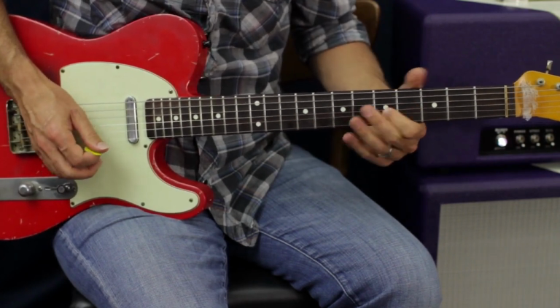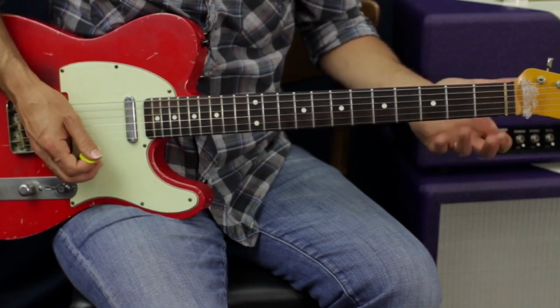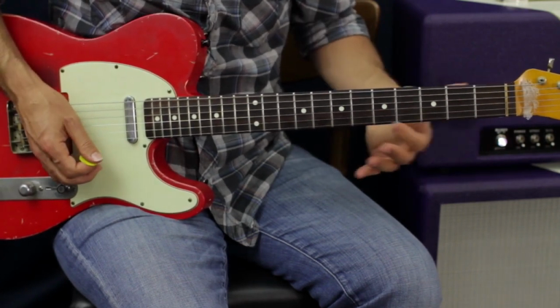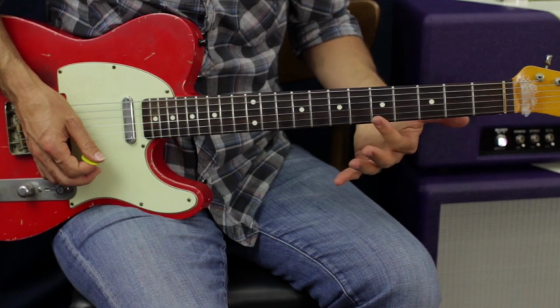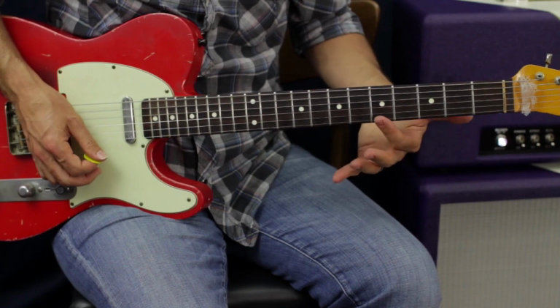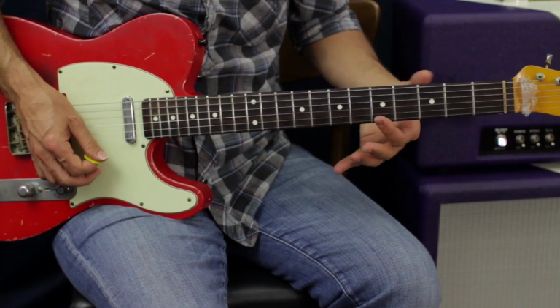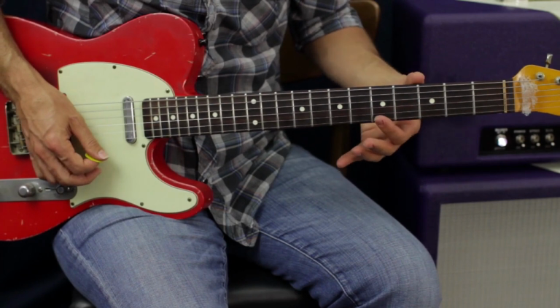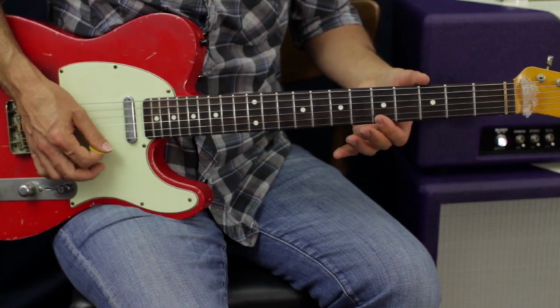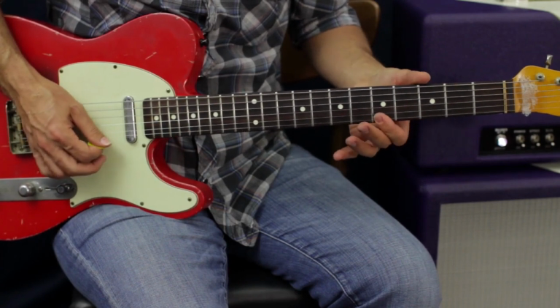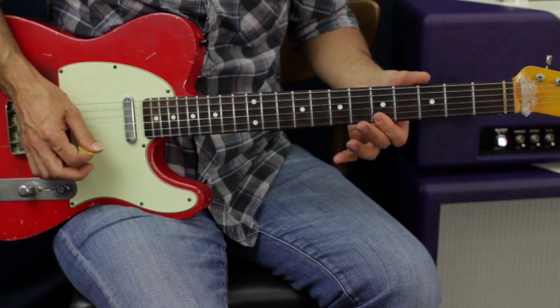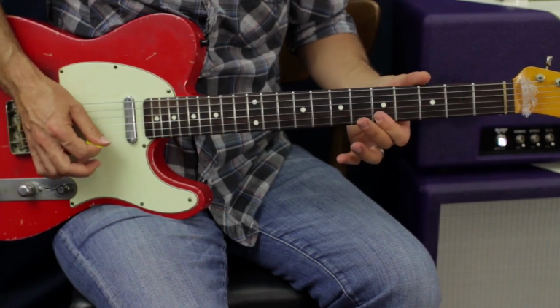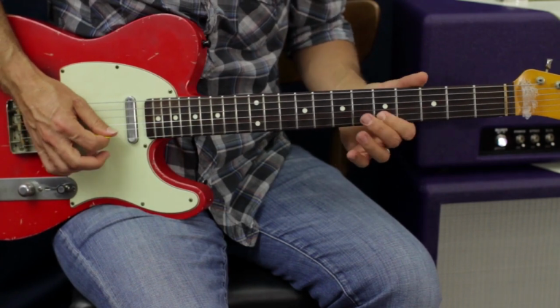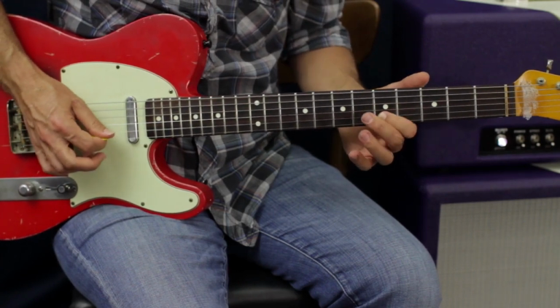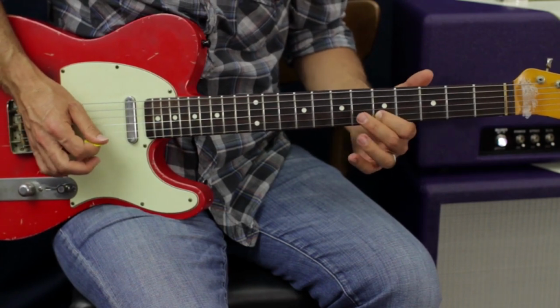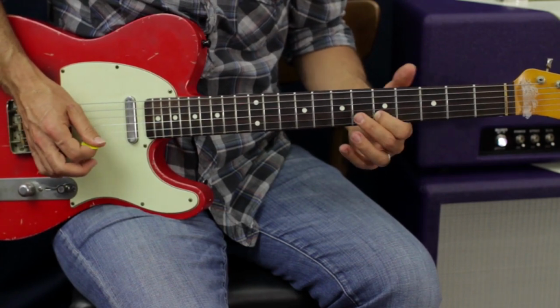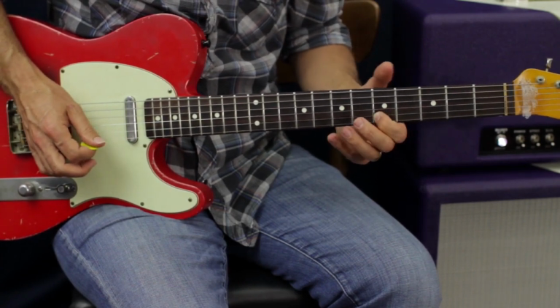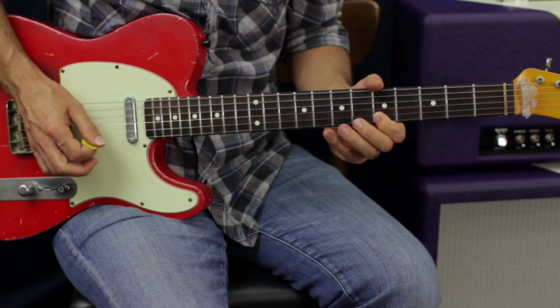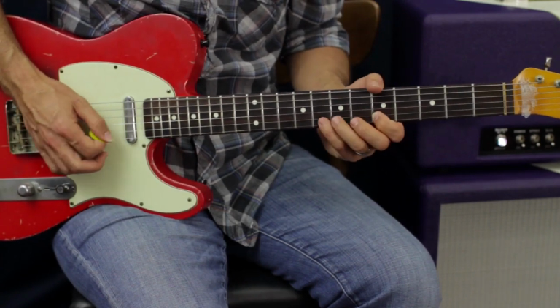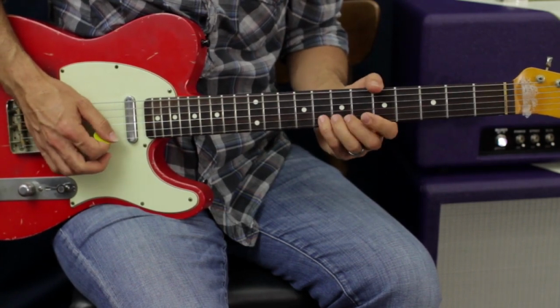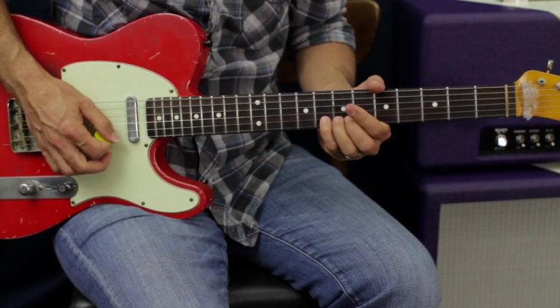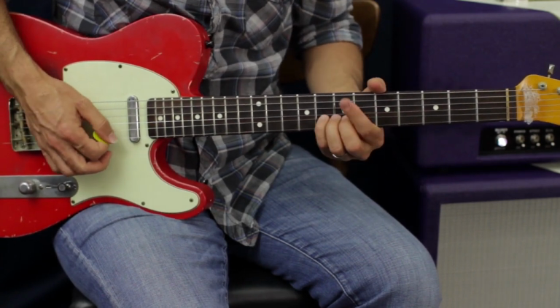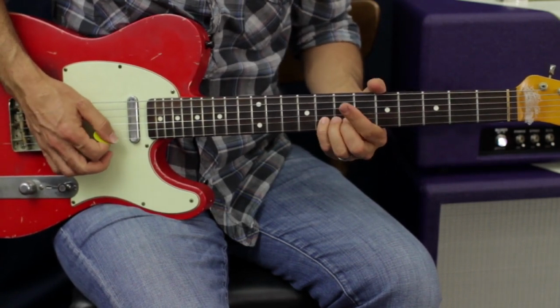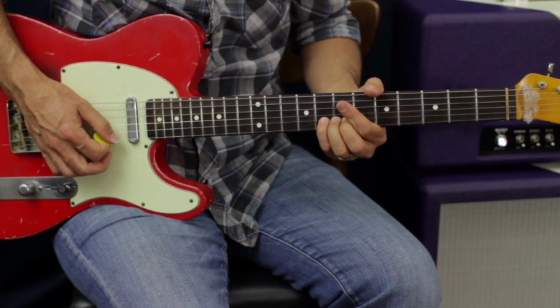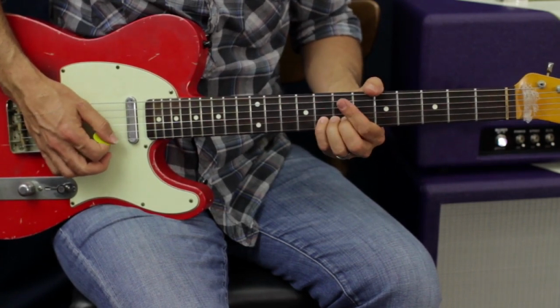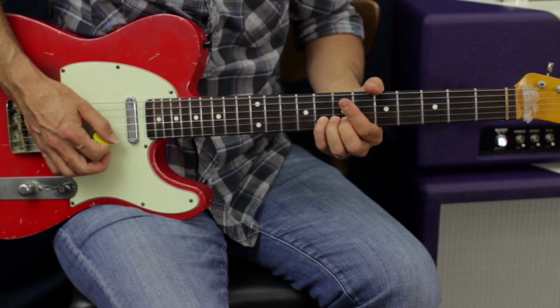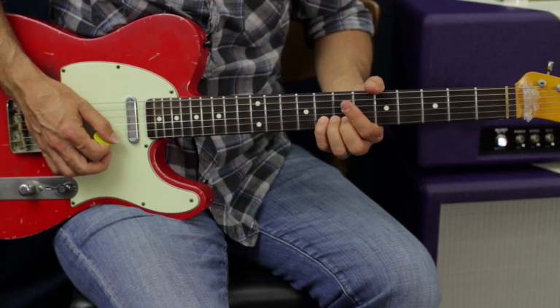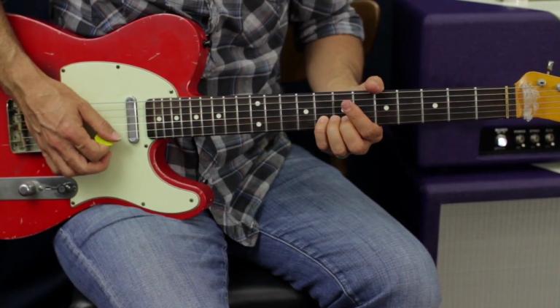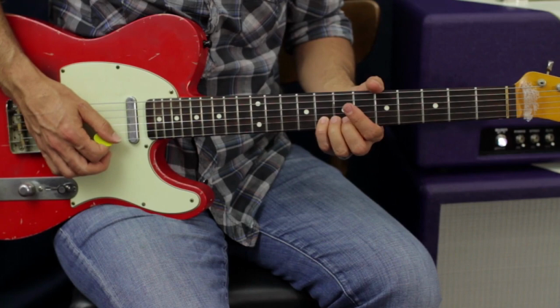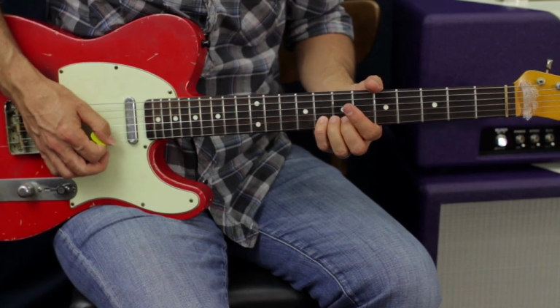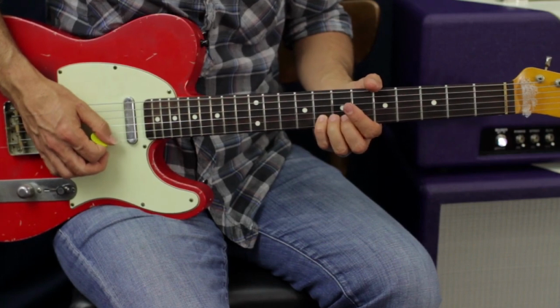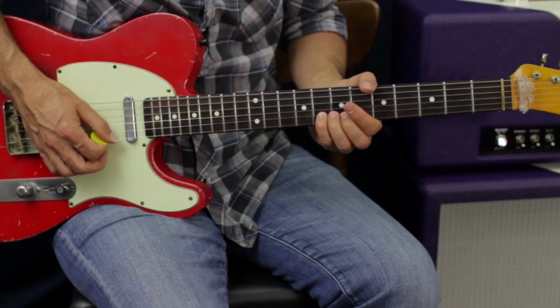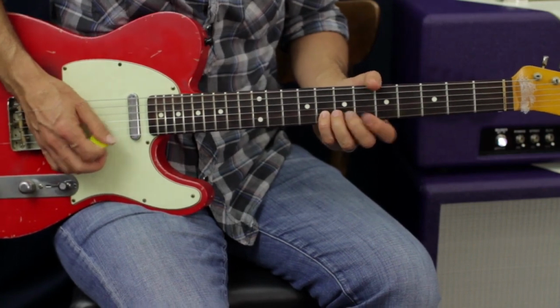Now we're going to go five E, five B, and then do that basic run we did in the riff before.